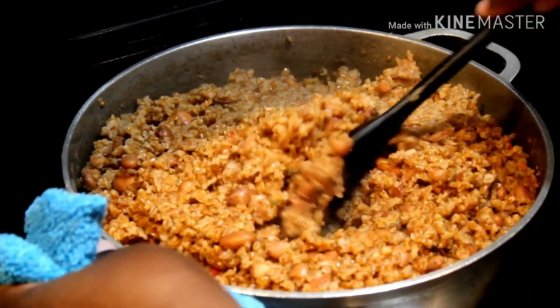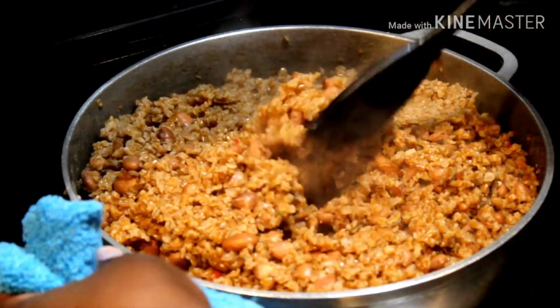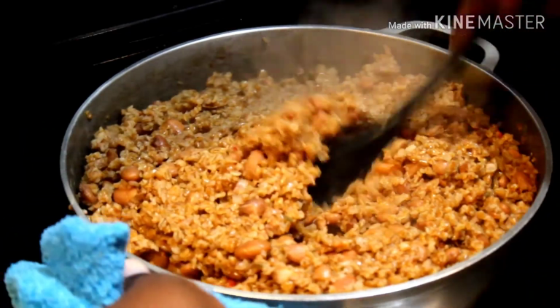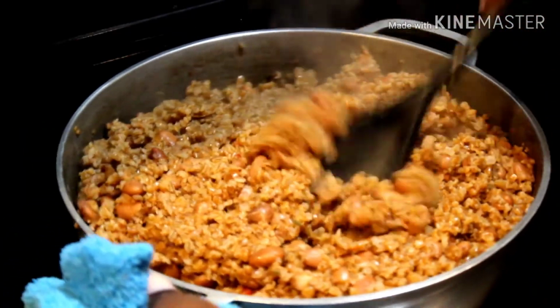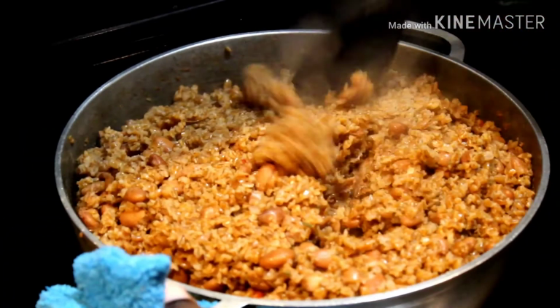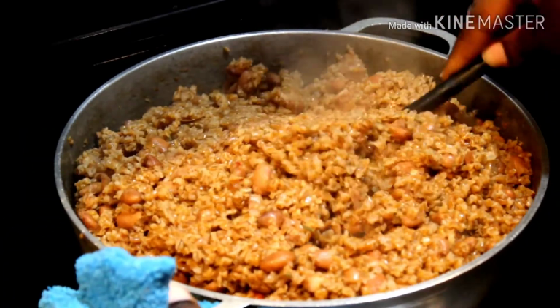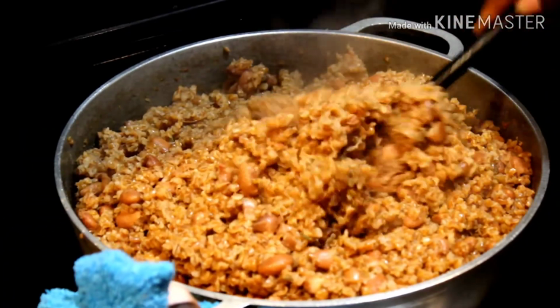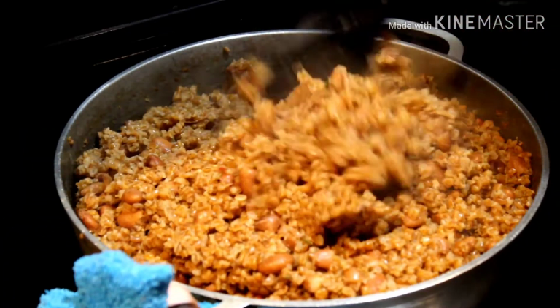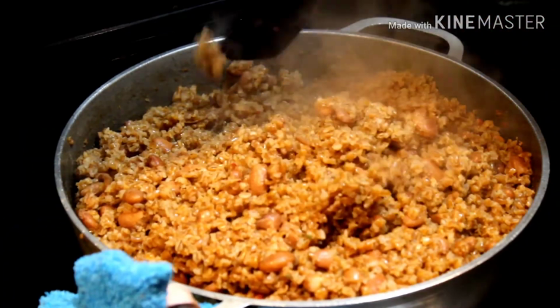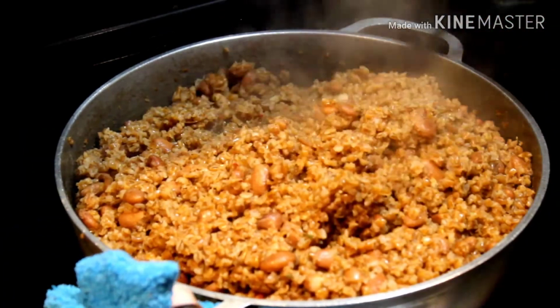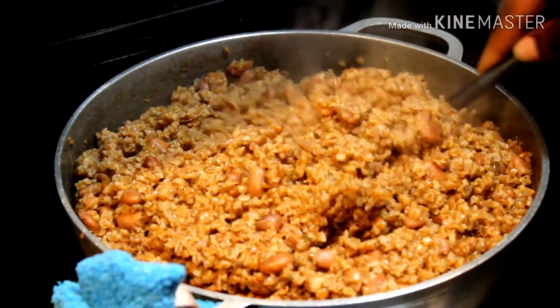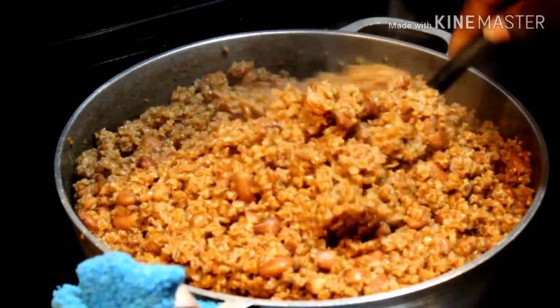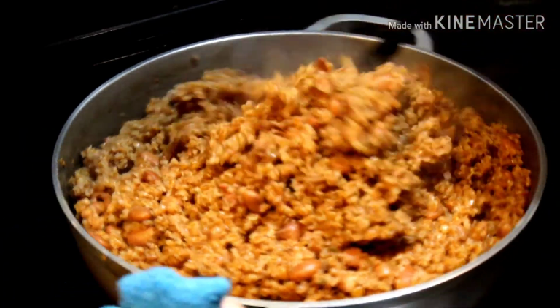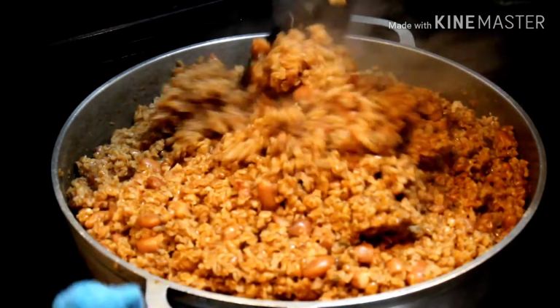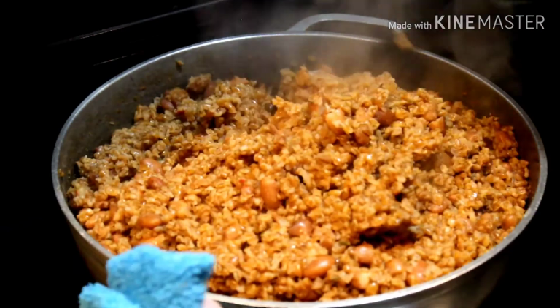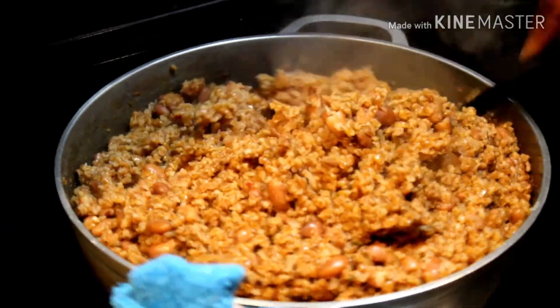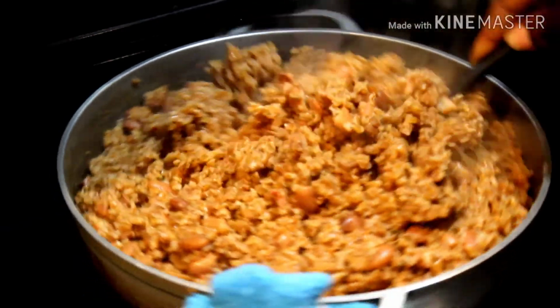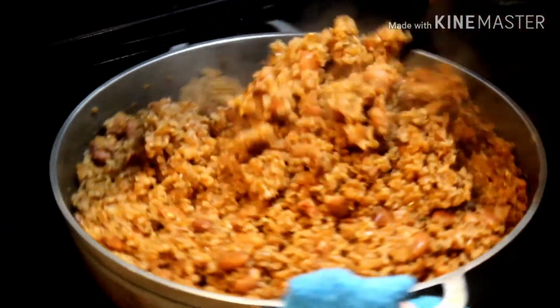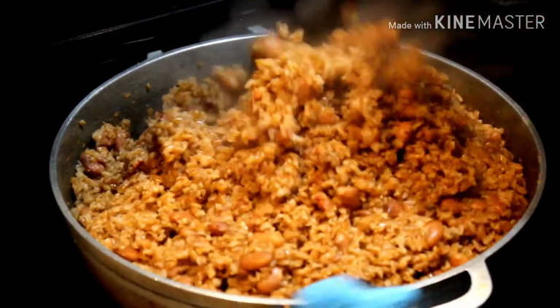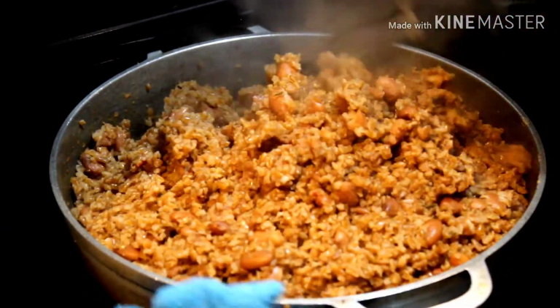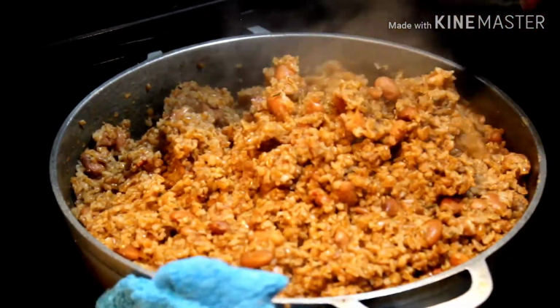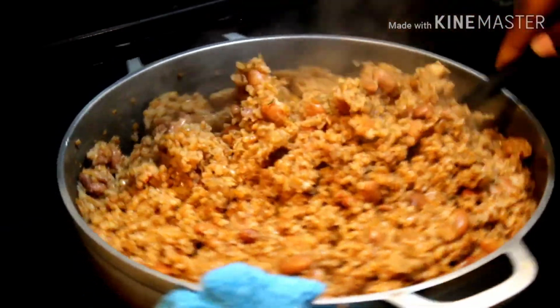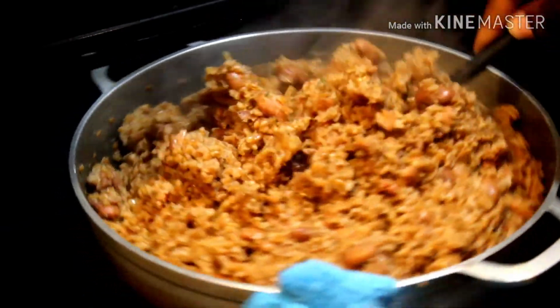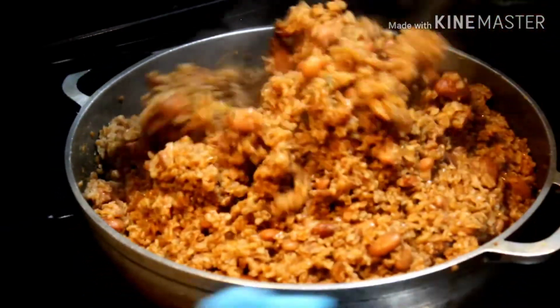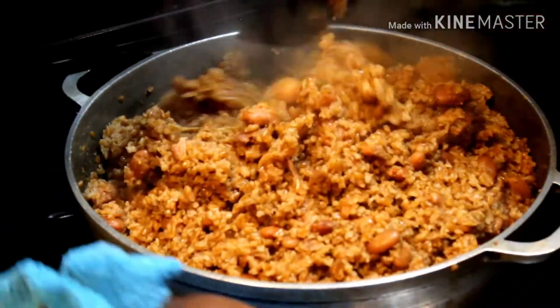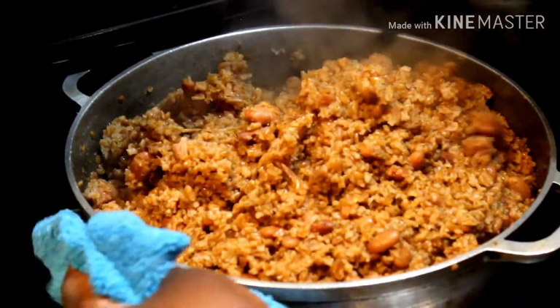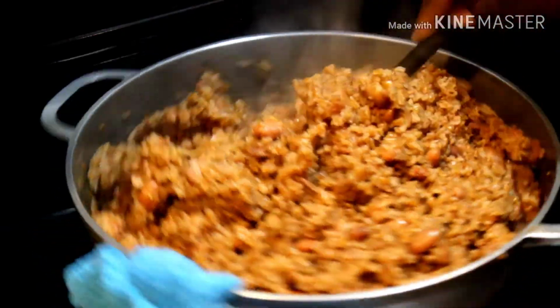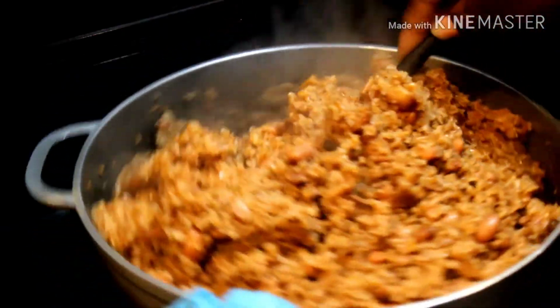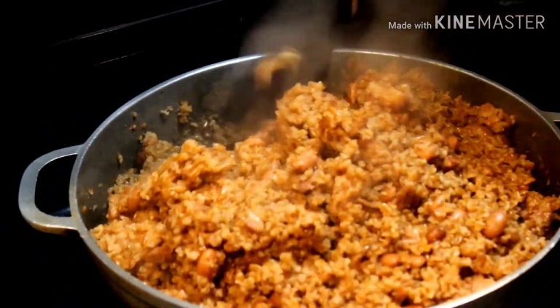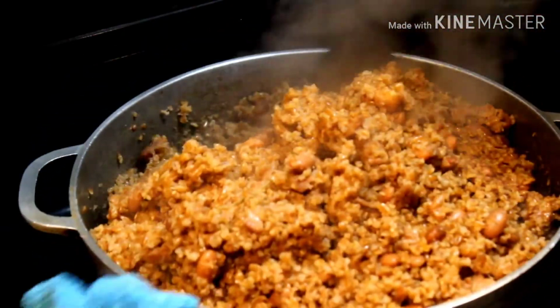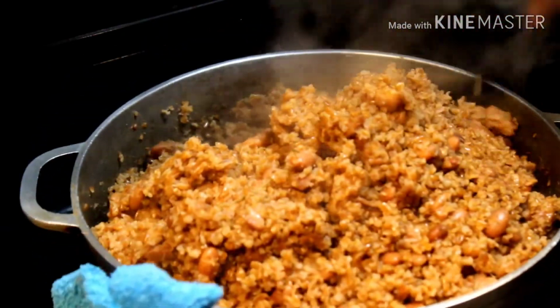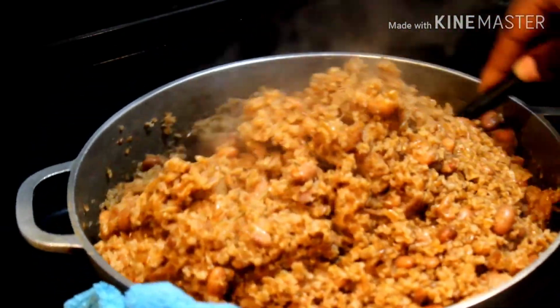And there you have it. A nice pot of bulgur wheat with pinto beans known as bleh aqua pinto. Thank you for watching. I'll see you in the next video.